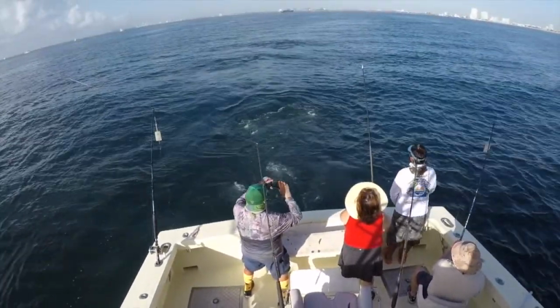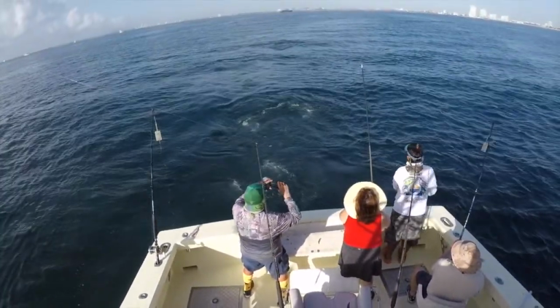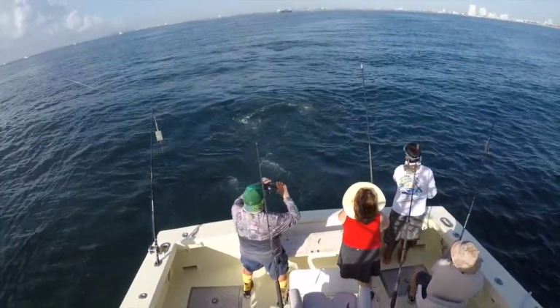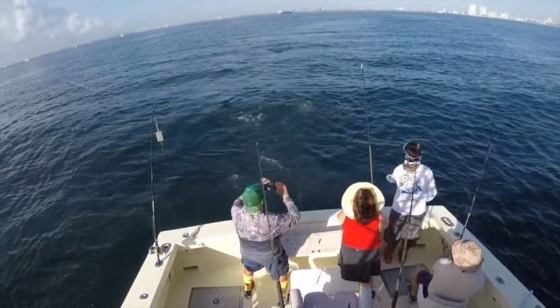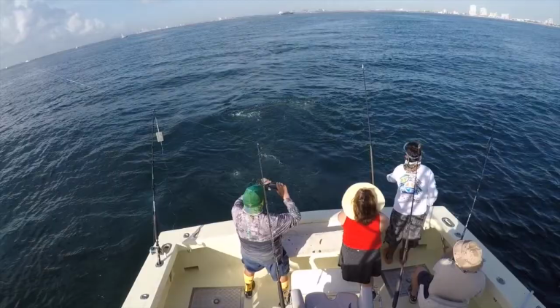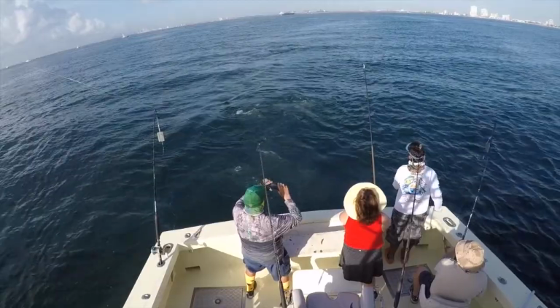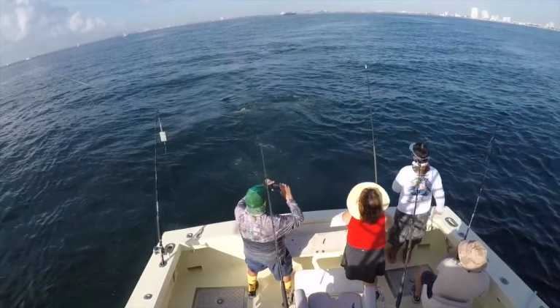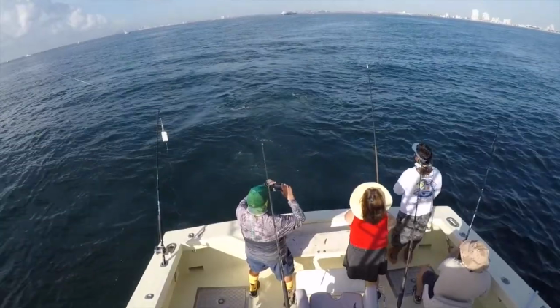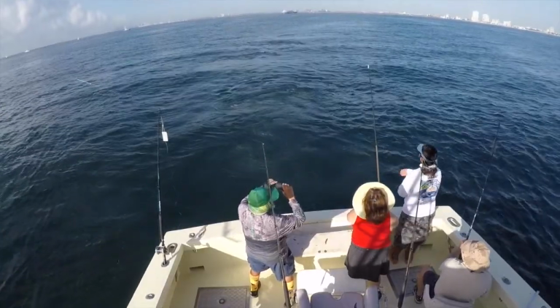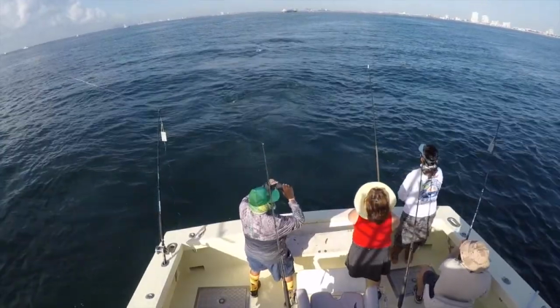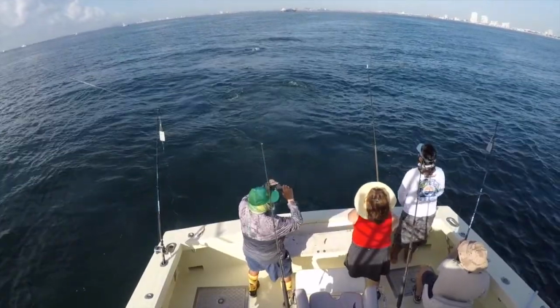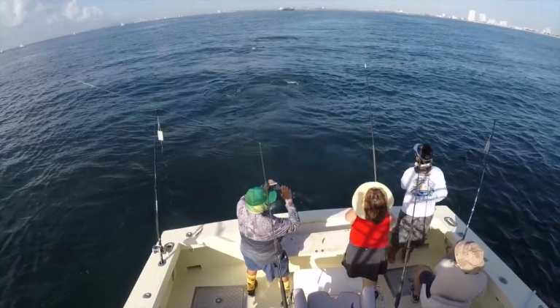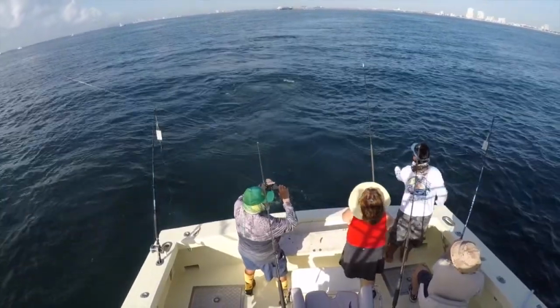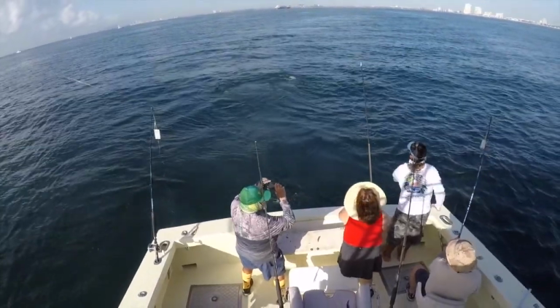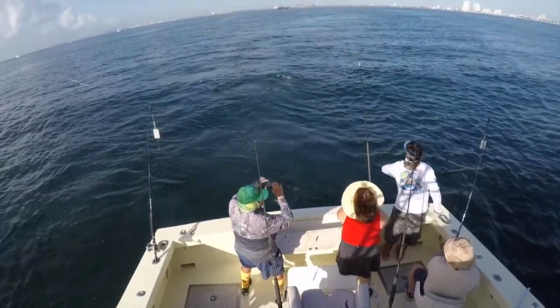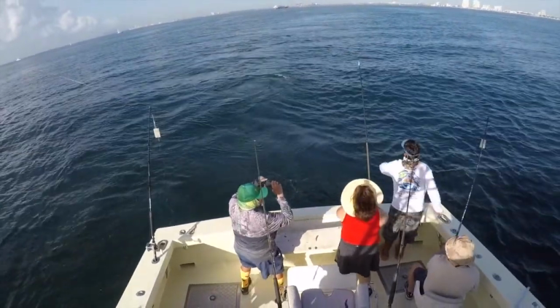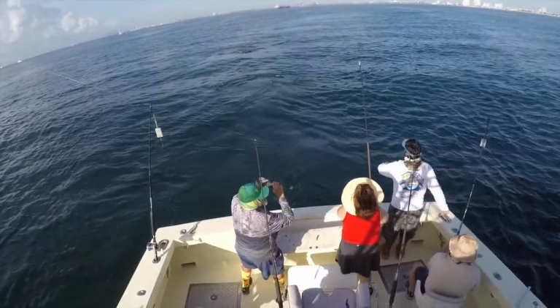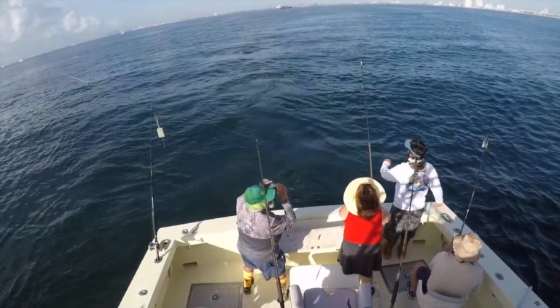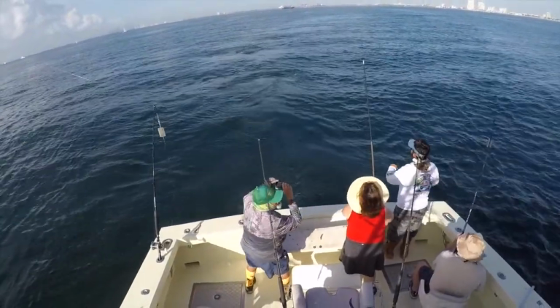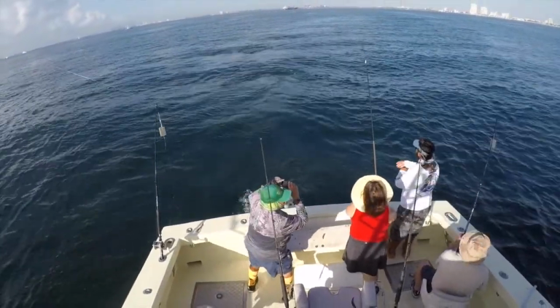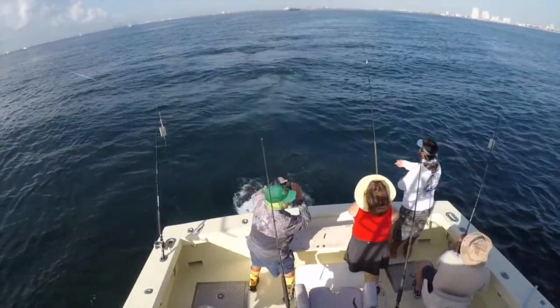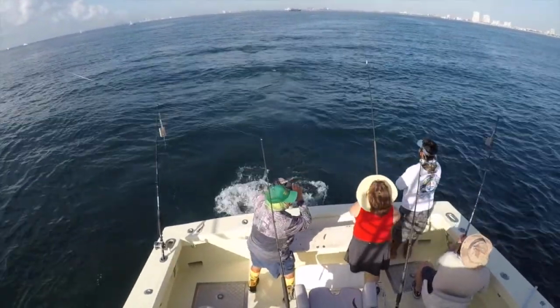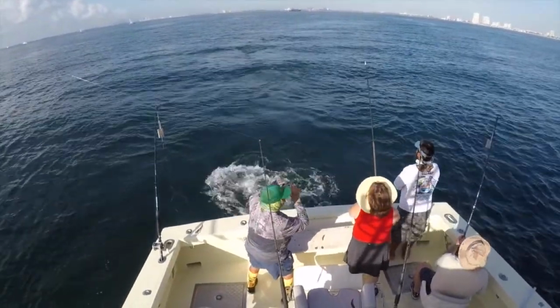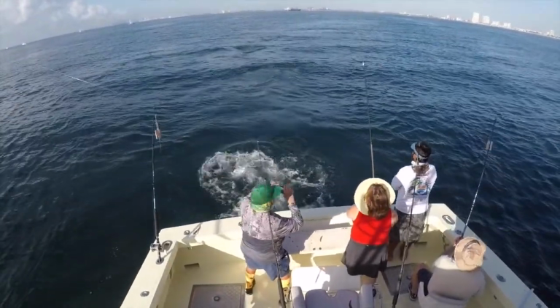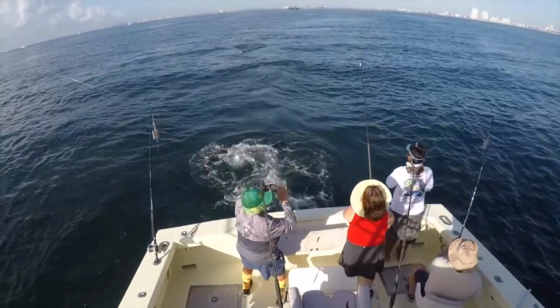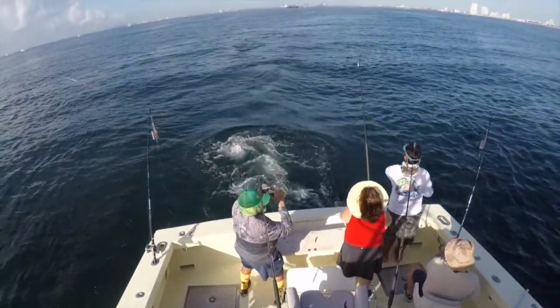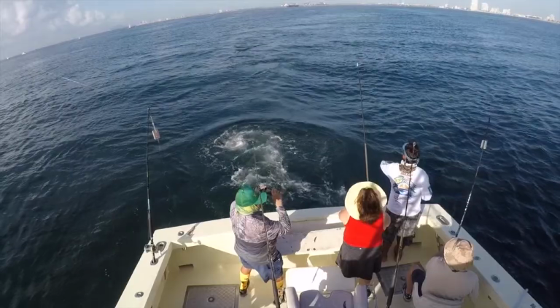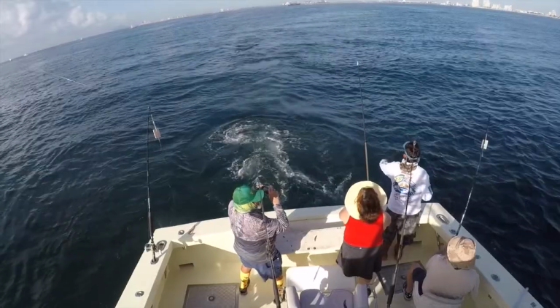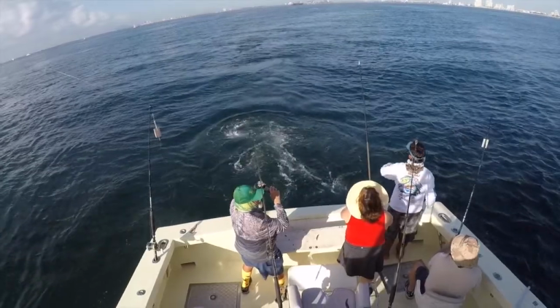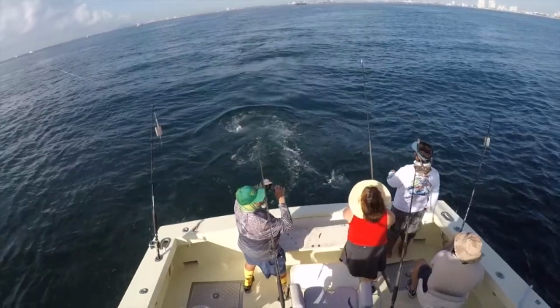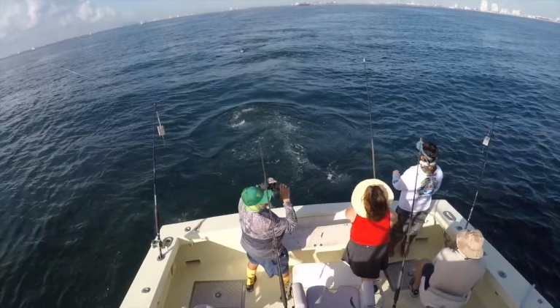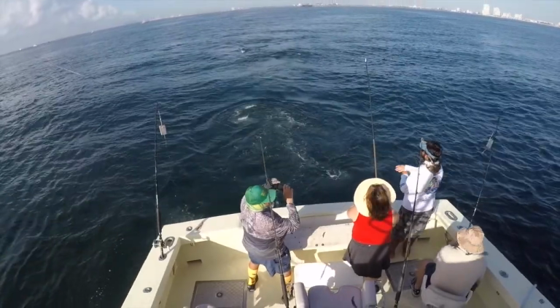That's a big black grouper. That's dinner for a bunch — about a week at our house.